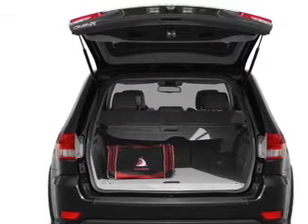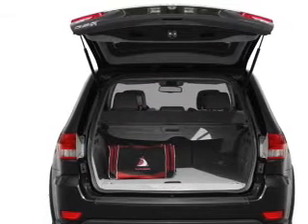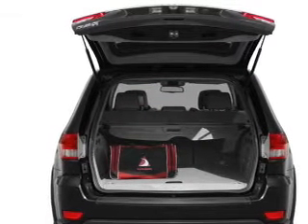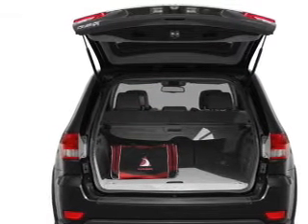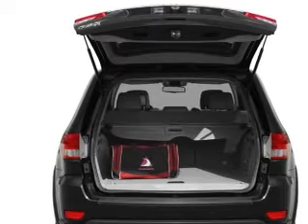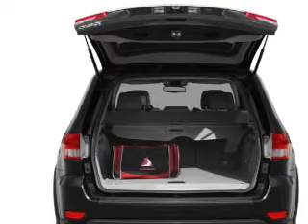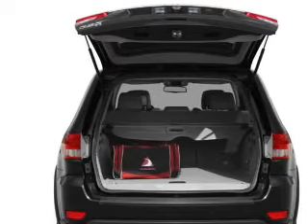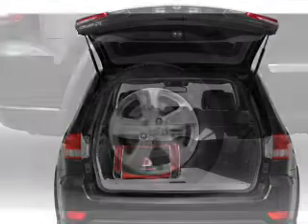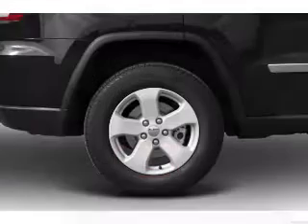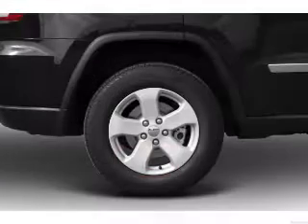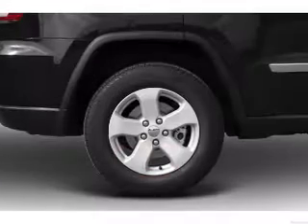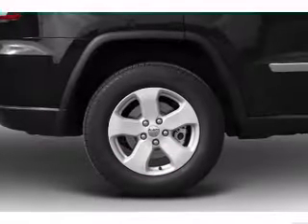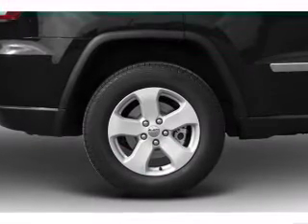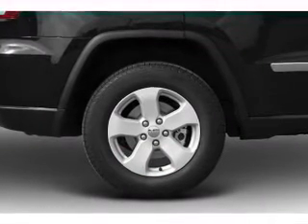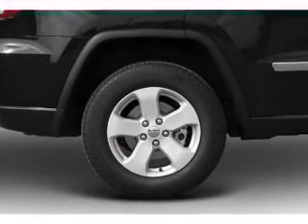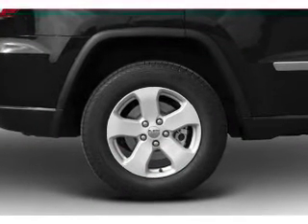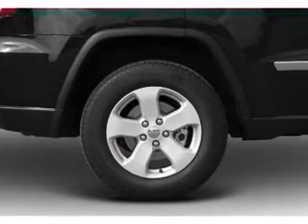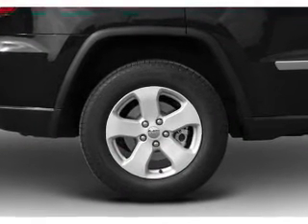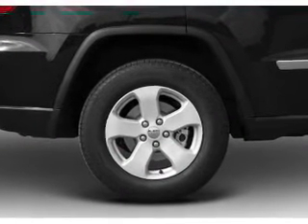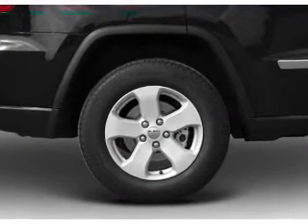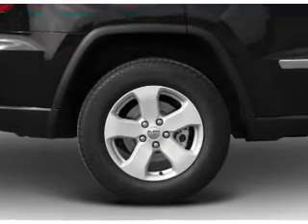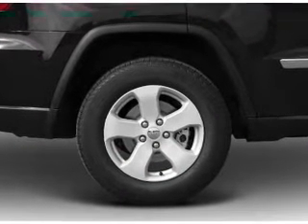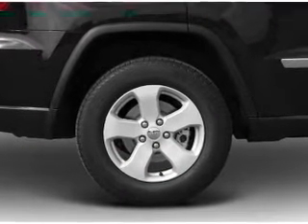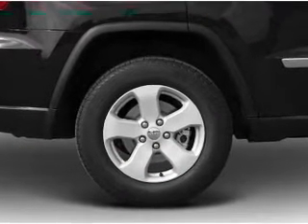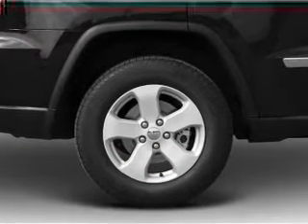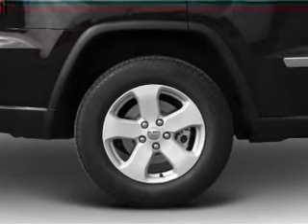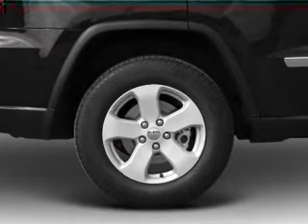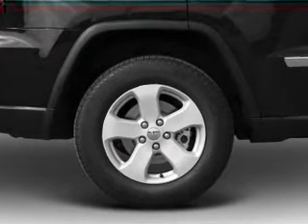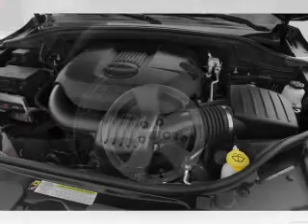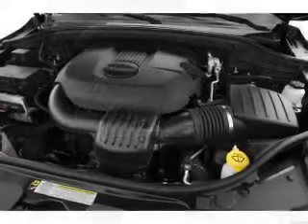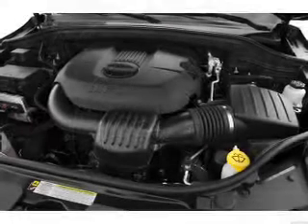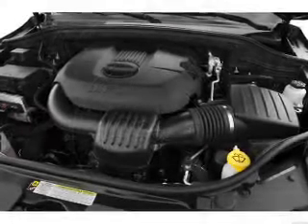Heated seats offer comfort in cold weather. He's always hot and she's always cold — solve this problem while driving with dual temperature controls.